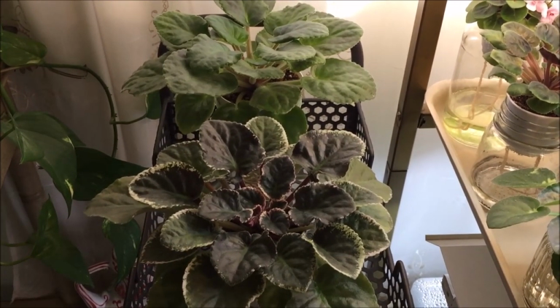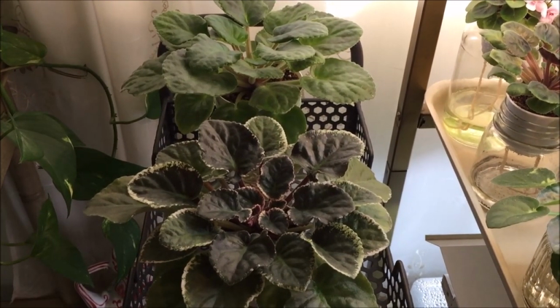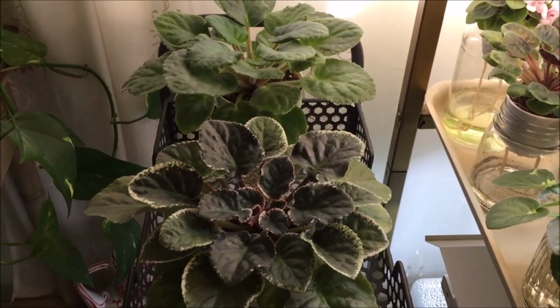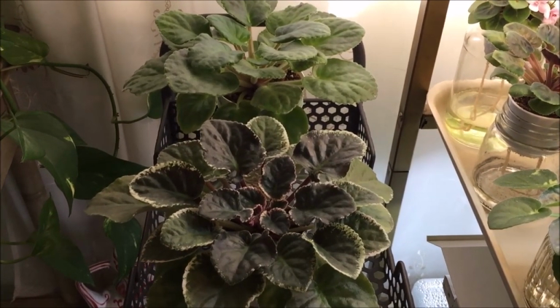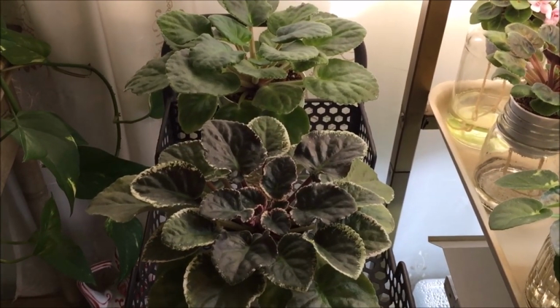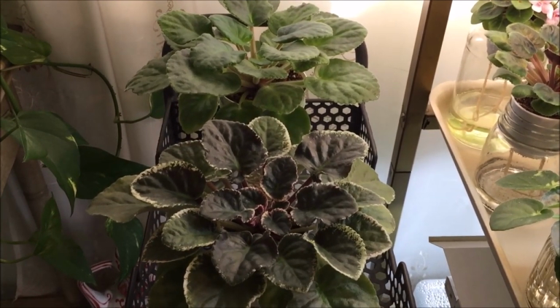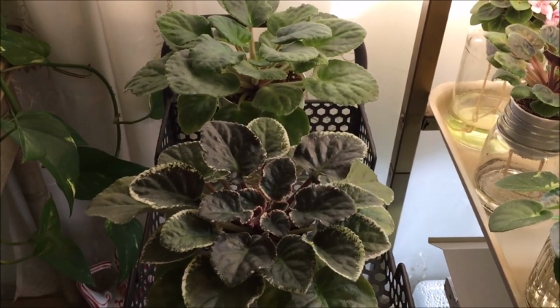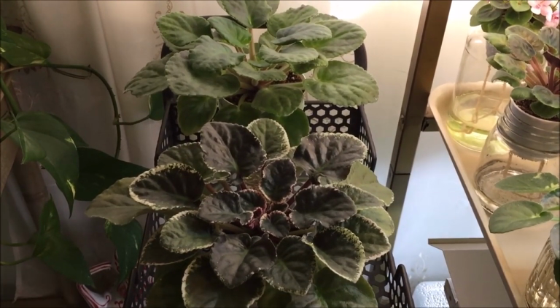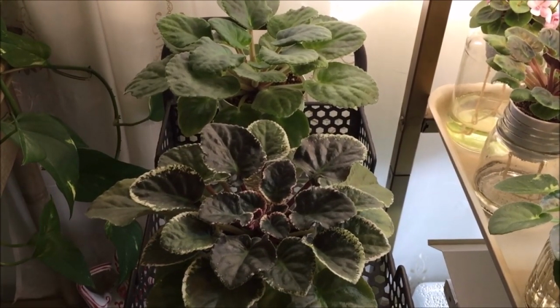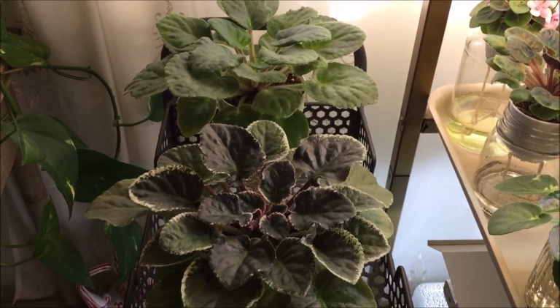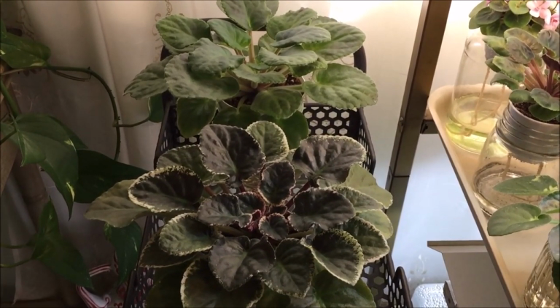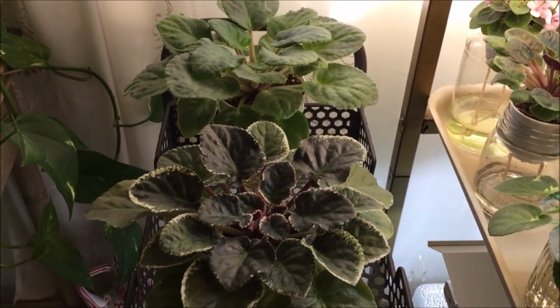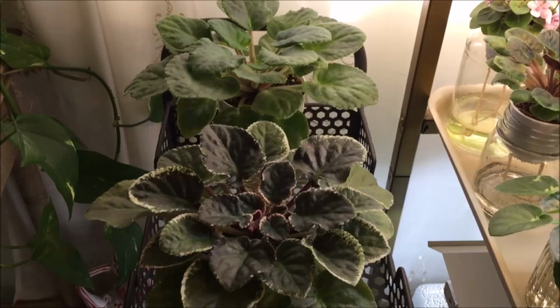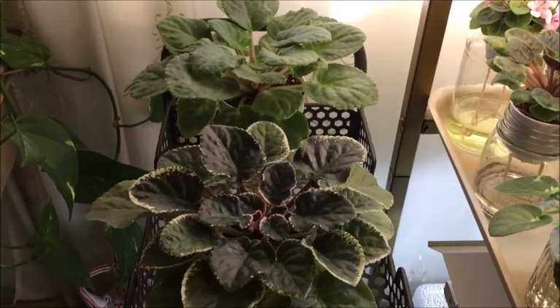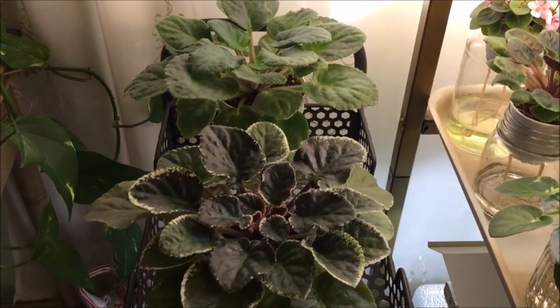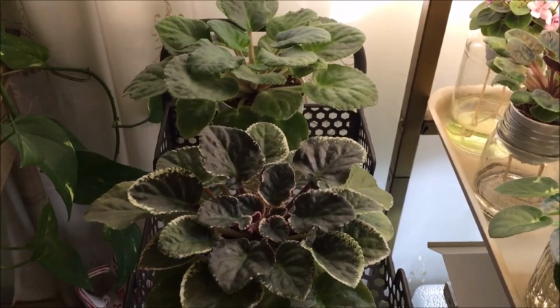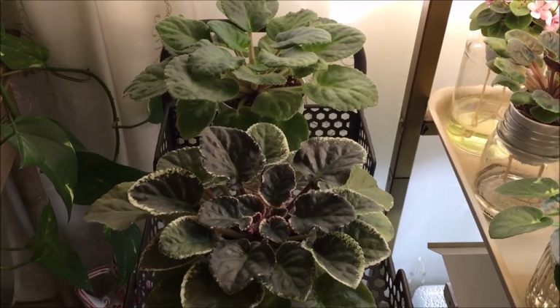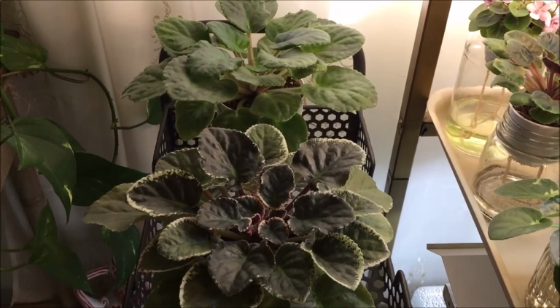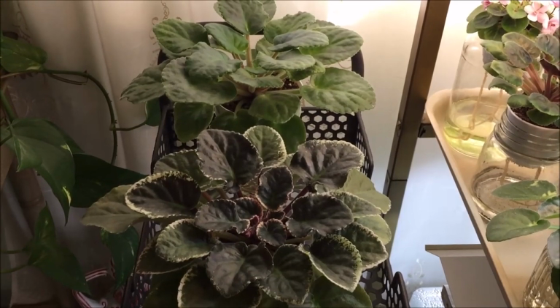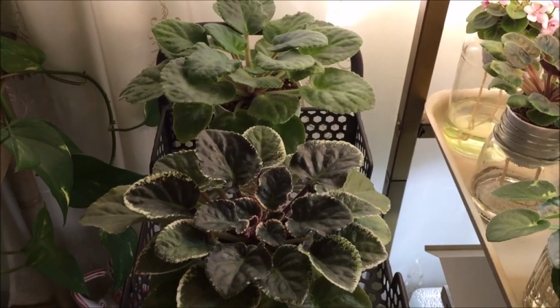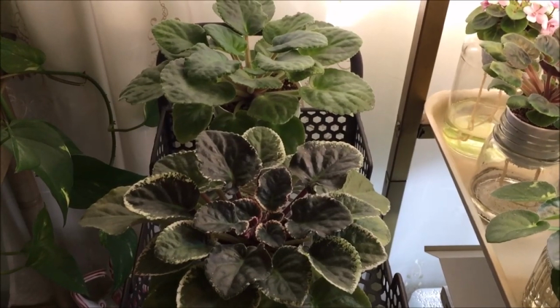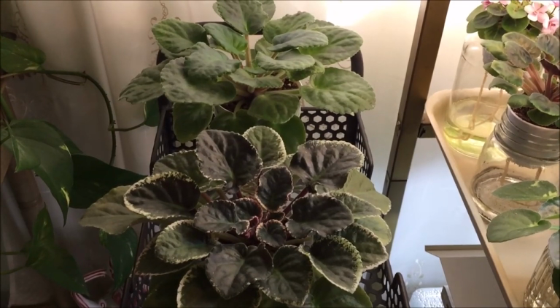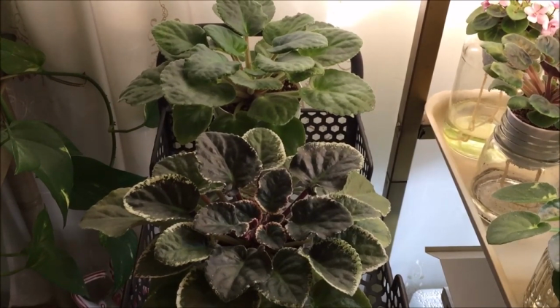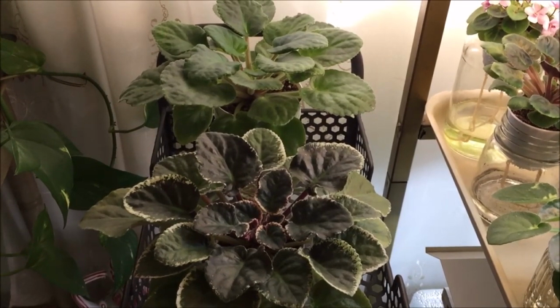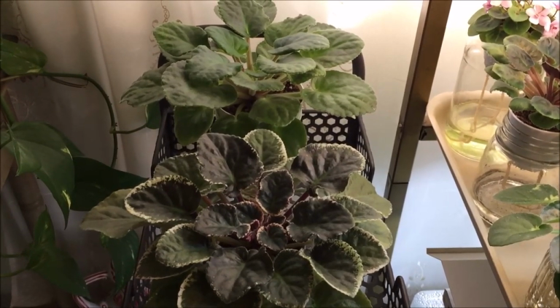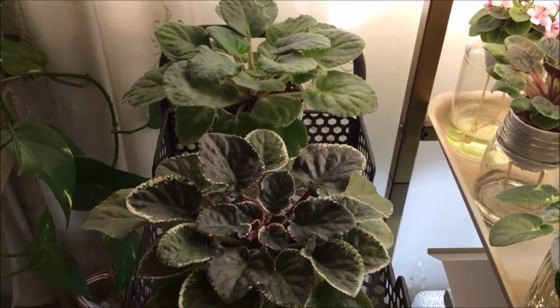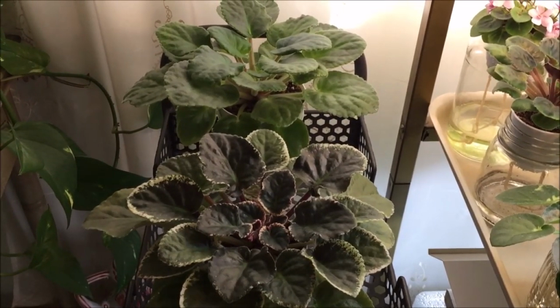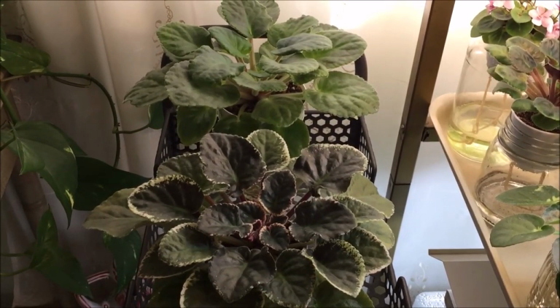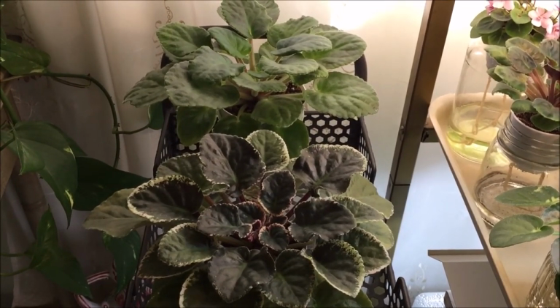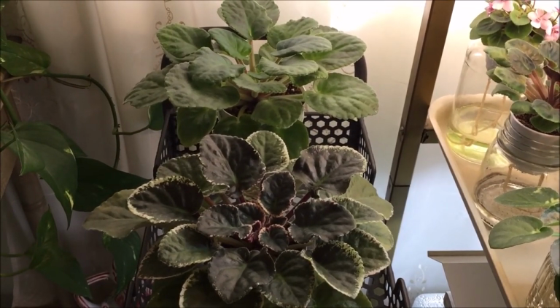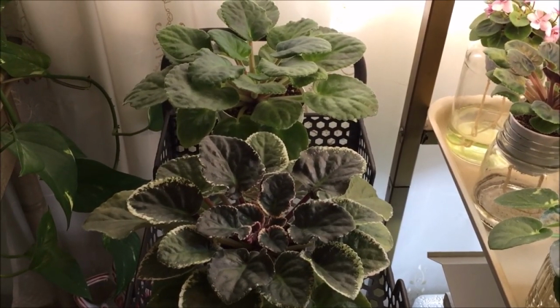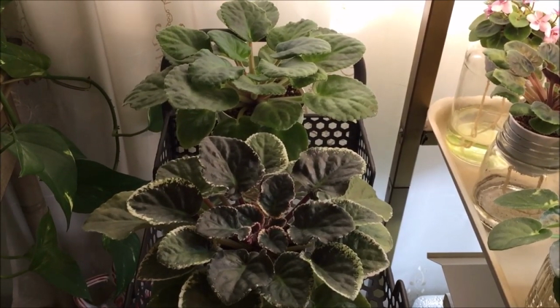You've seen some of the violets that I grow in the natural light in the individual reviews videos.